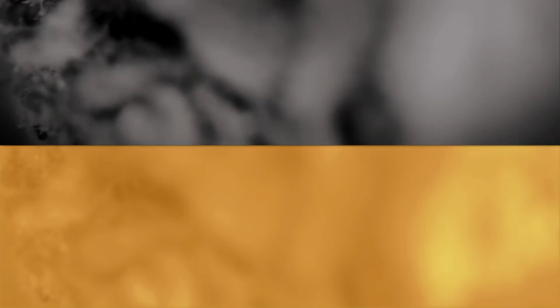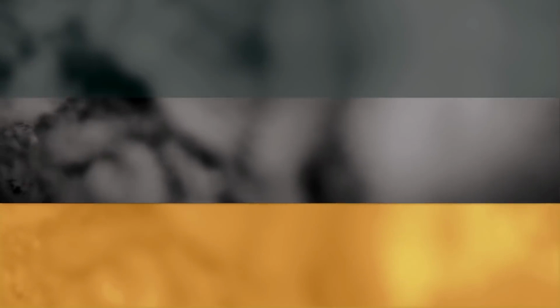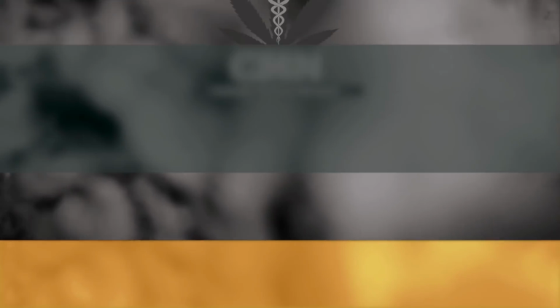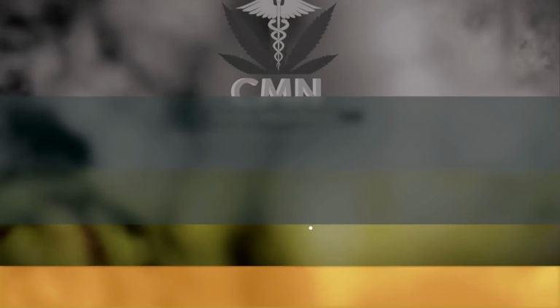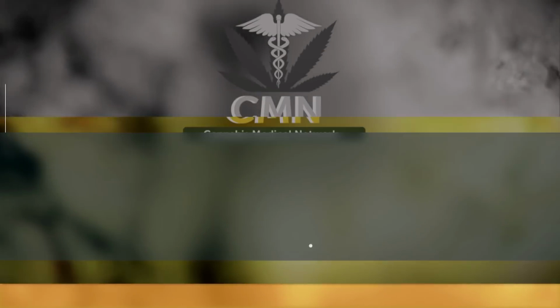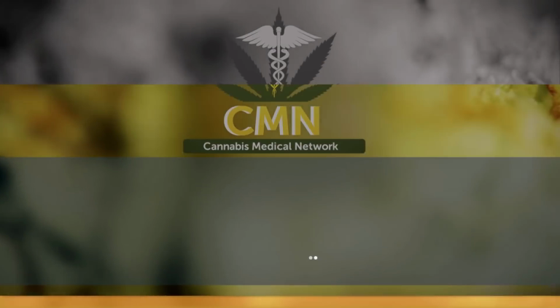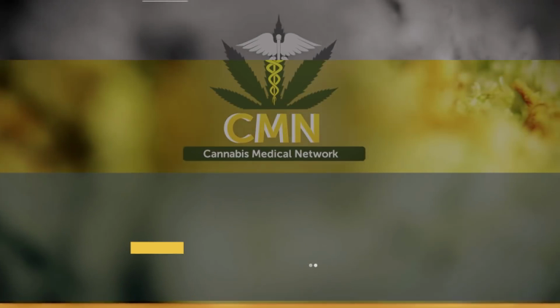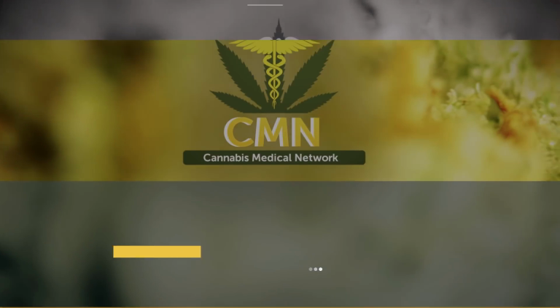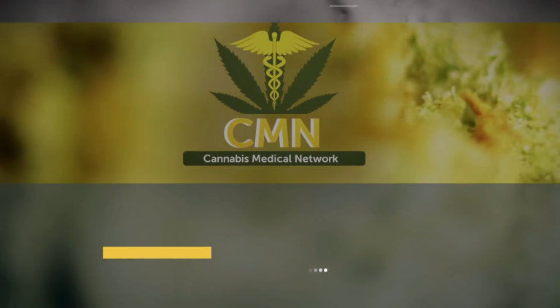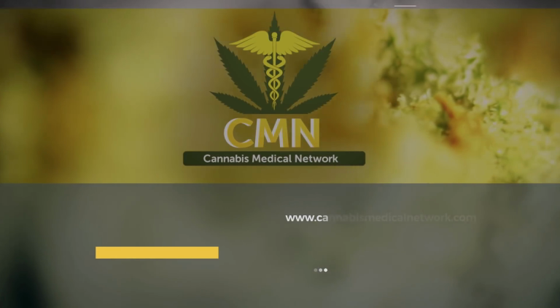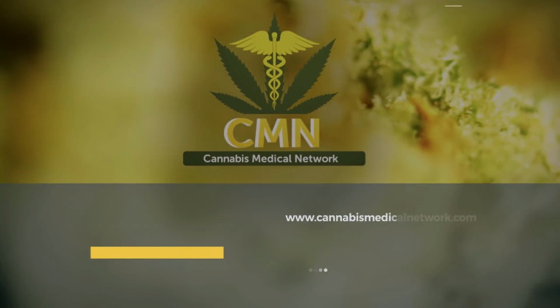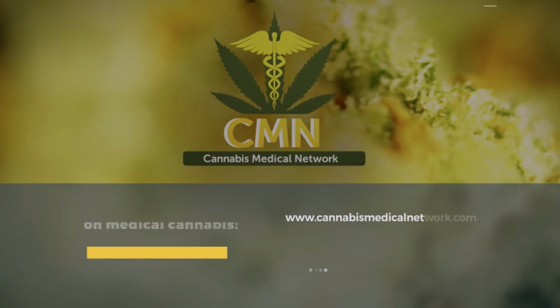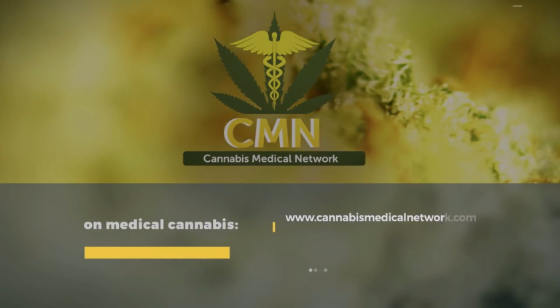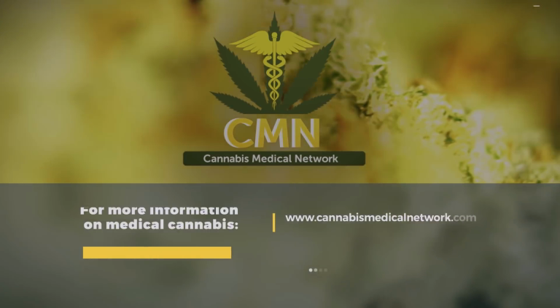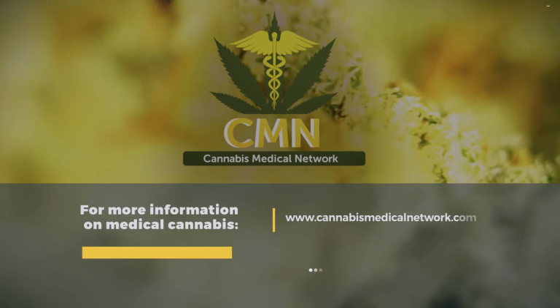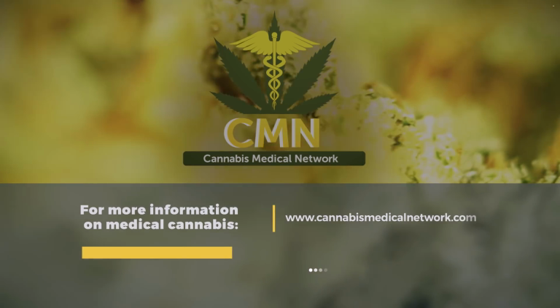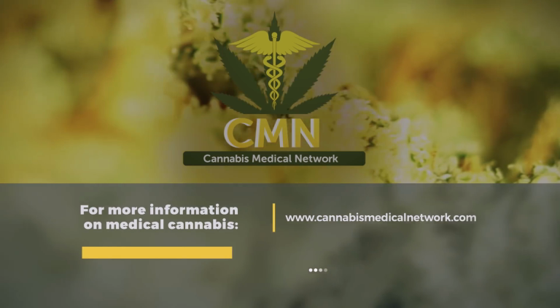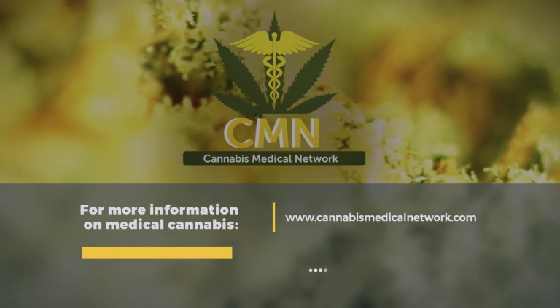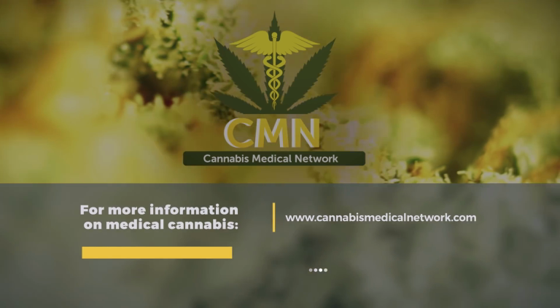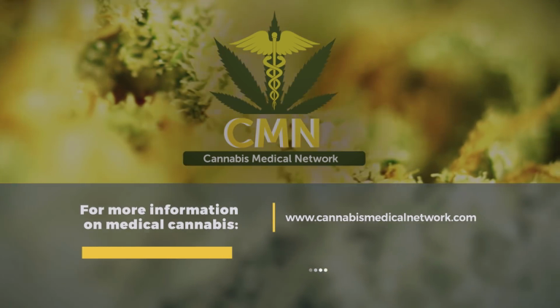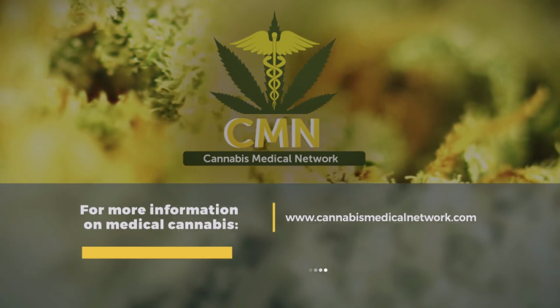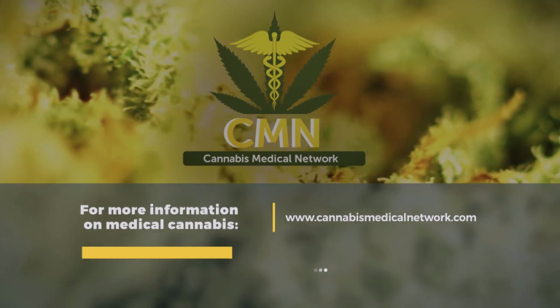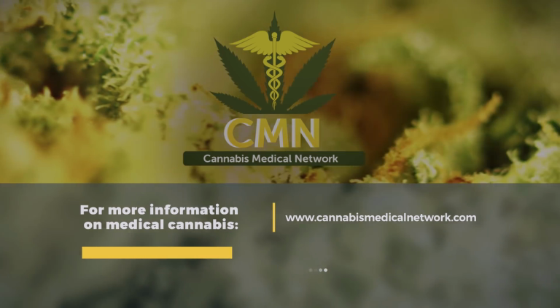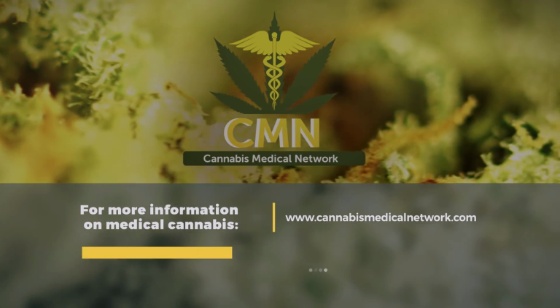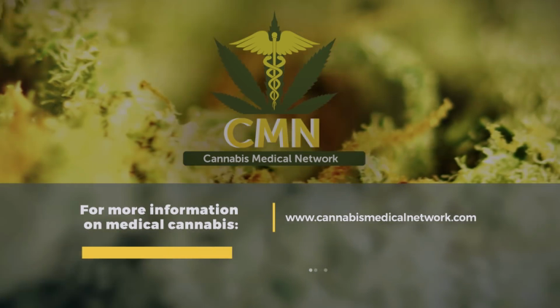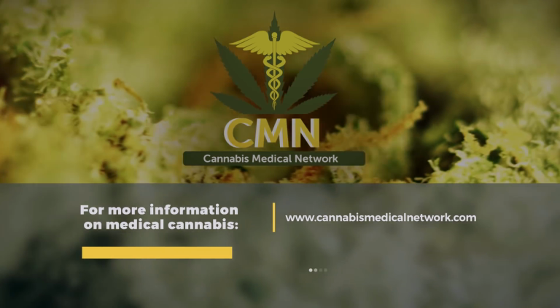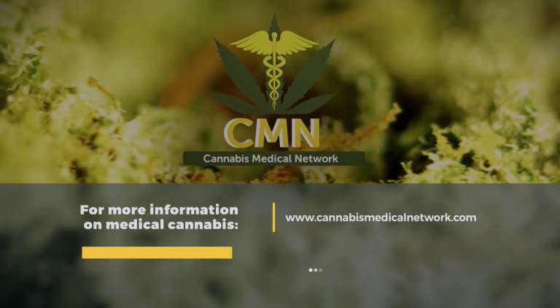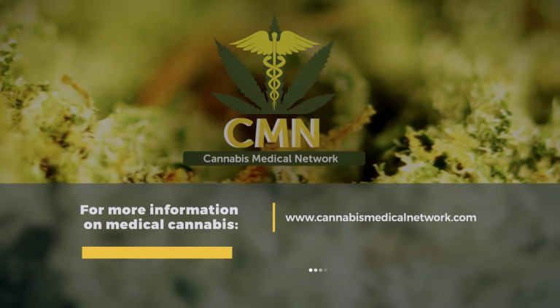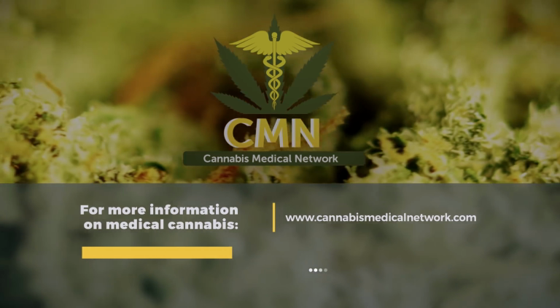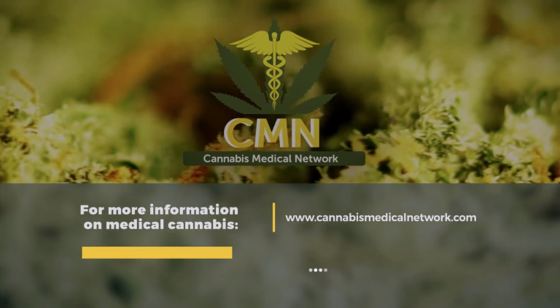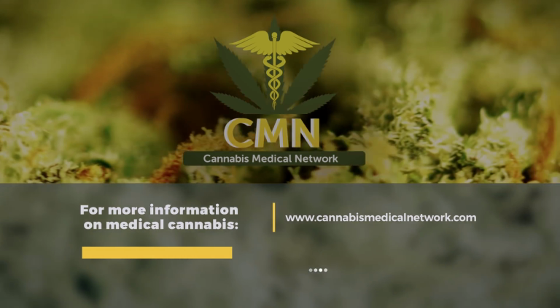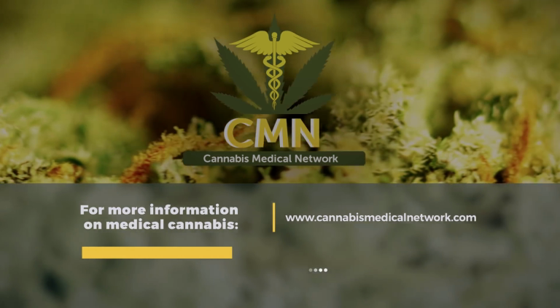Visit our website, CannabisMedicalNetwork.com, for more information.